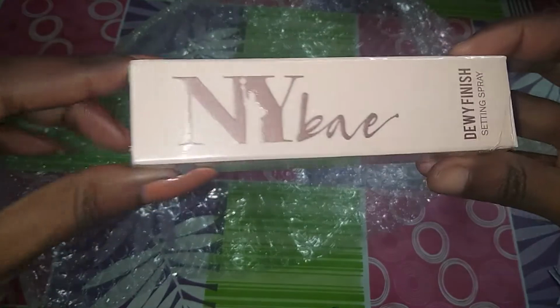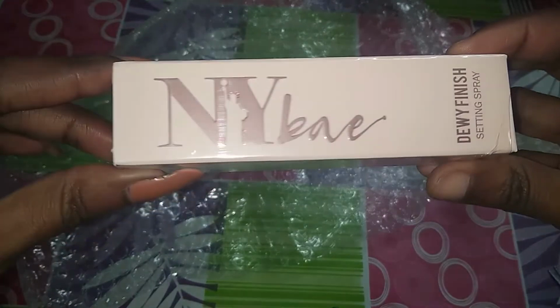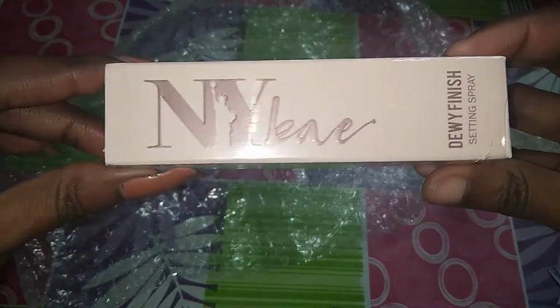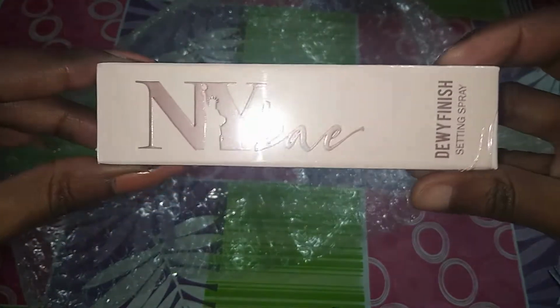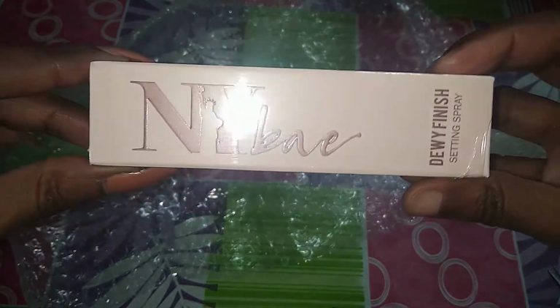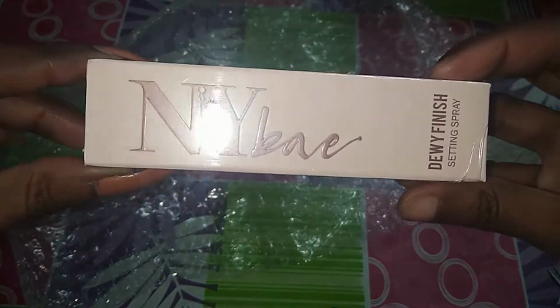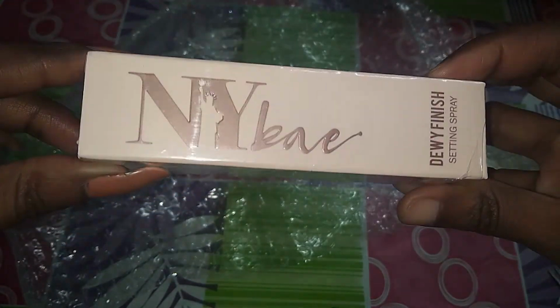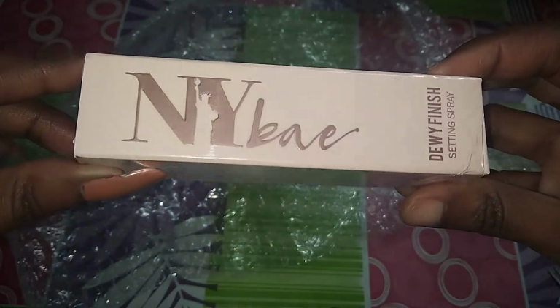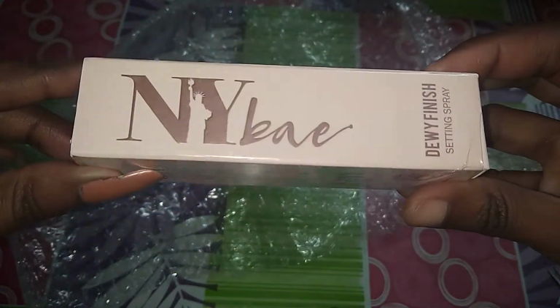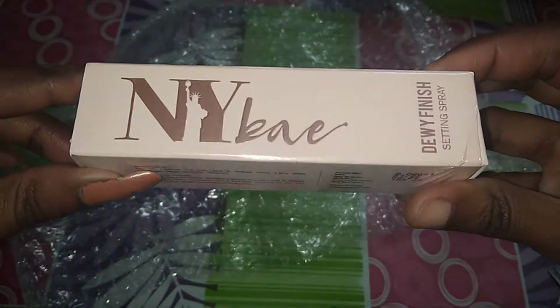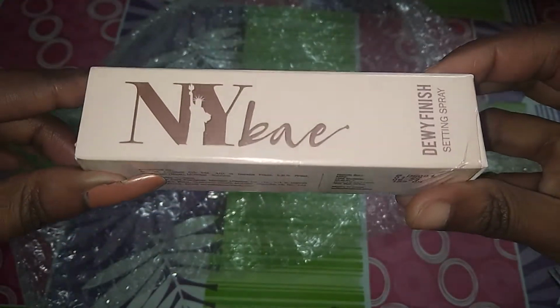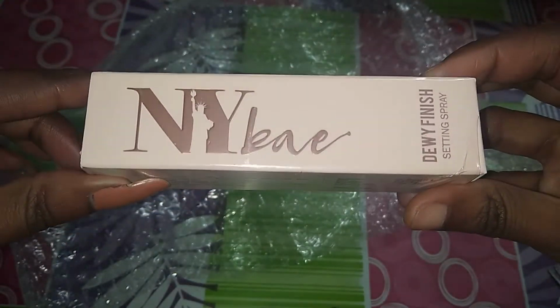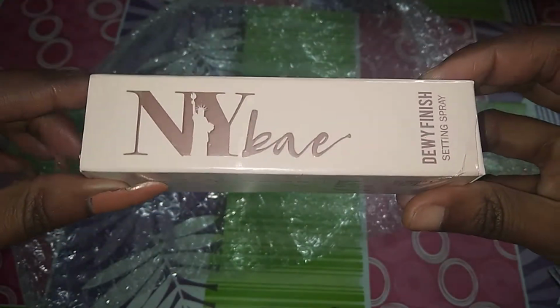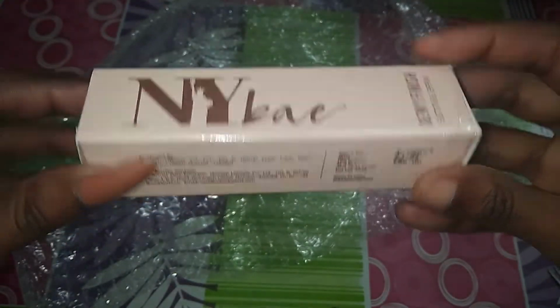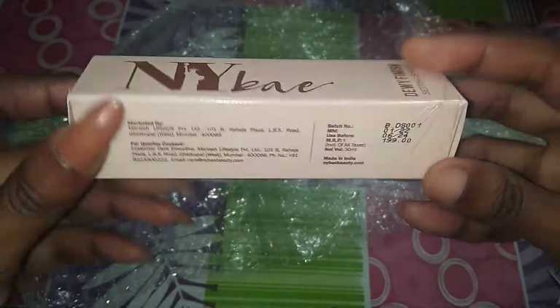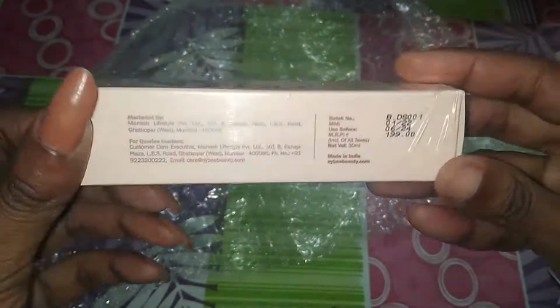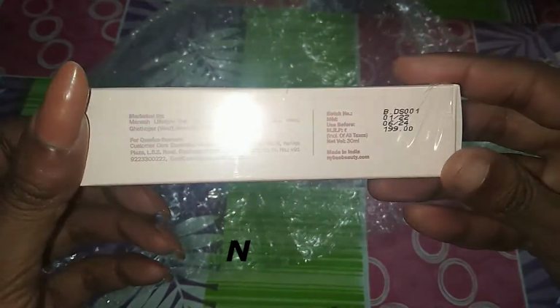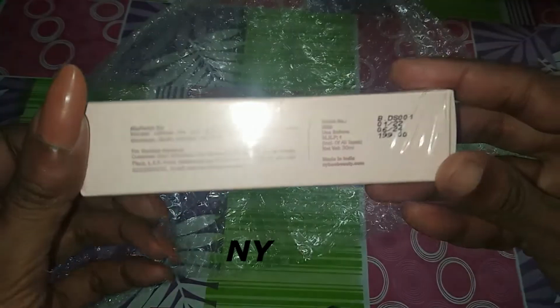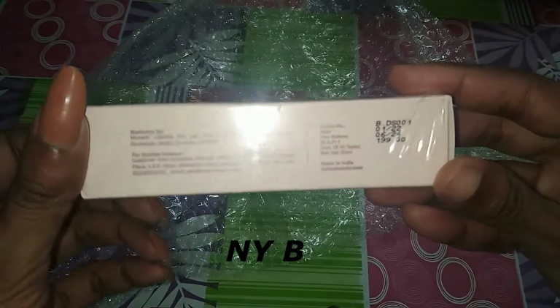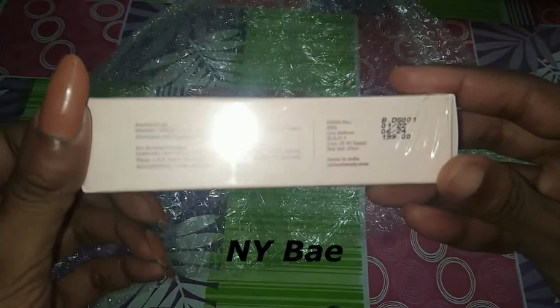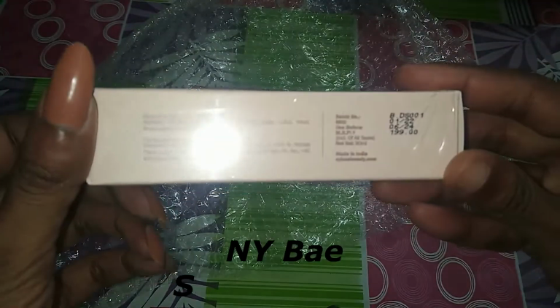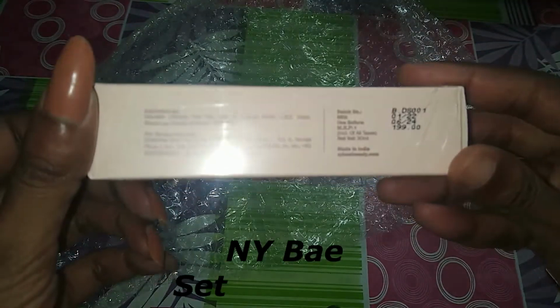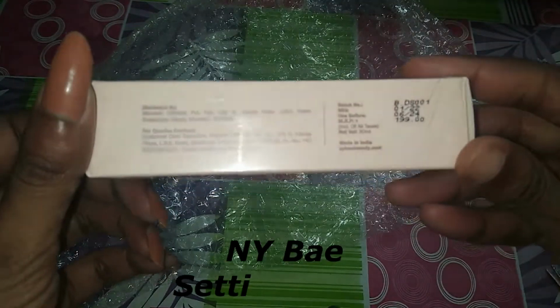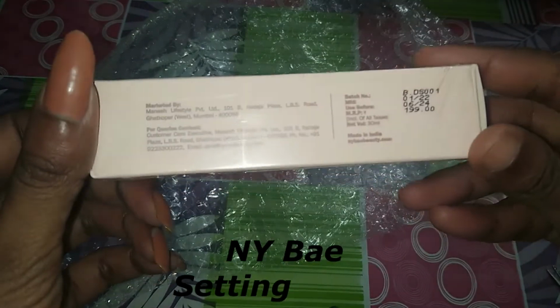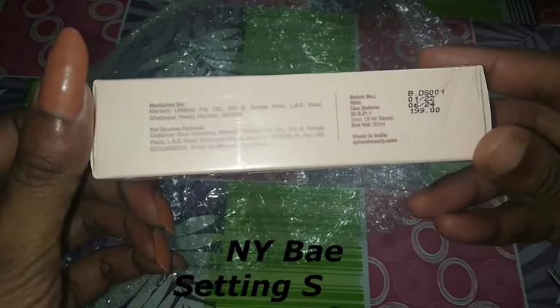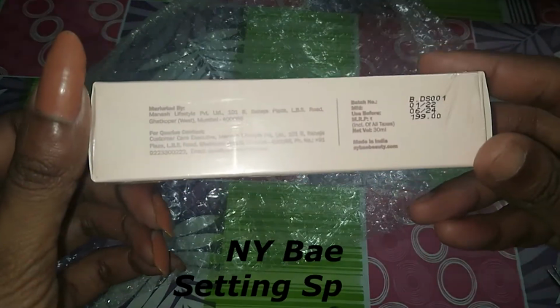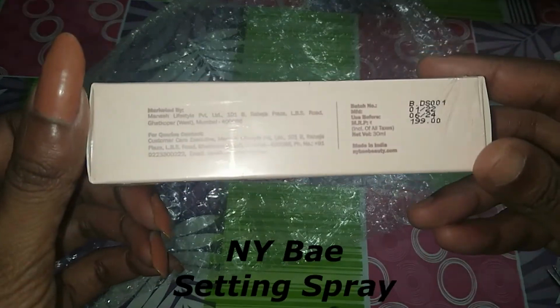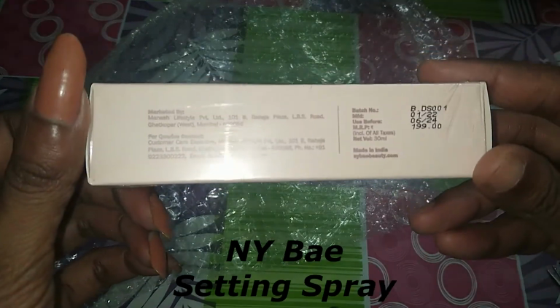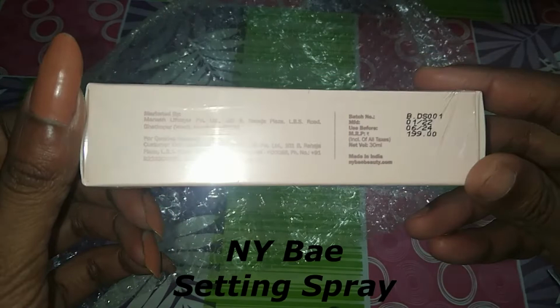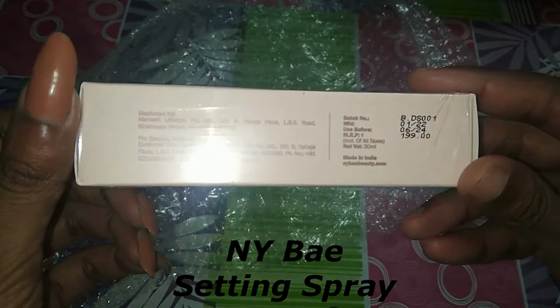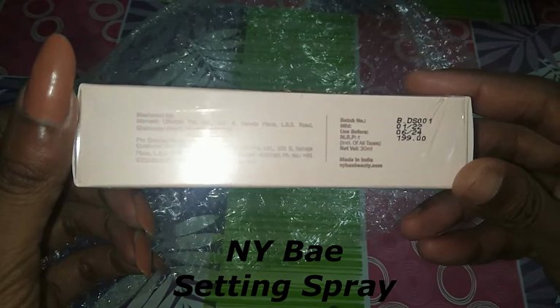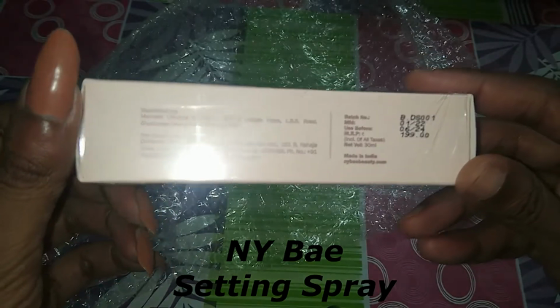NYX Dewy Finish Setting Spray. This is from New Launches. MRP is $1.99.